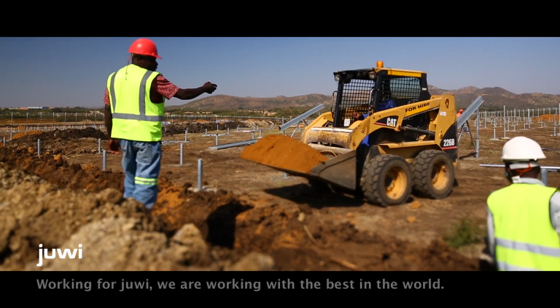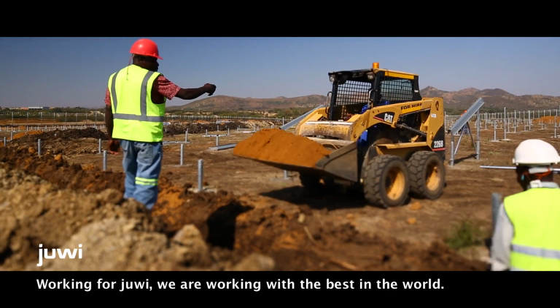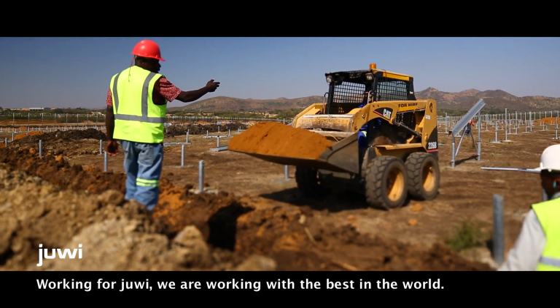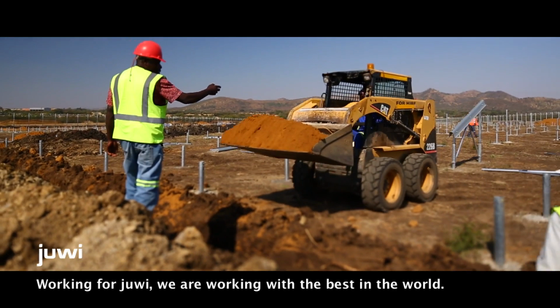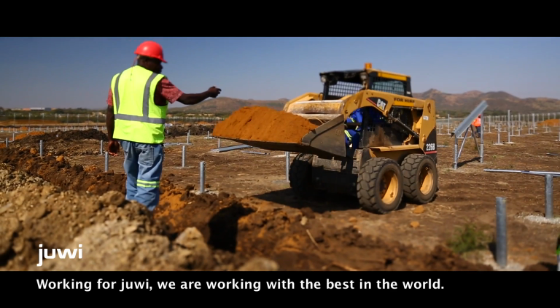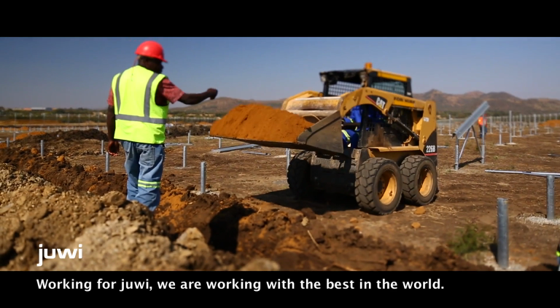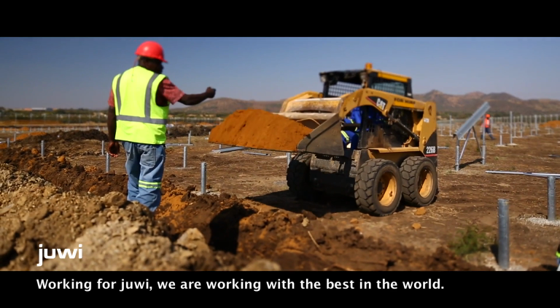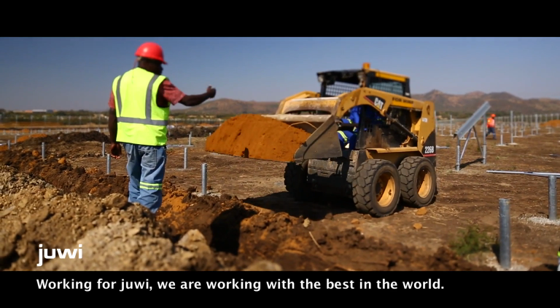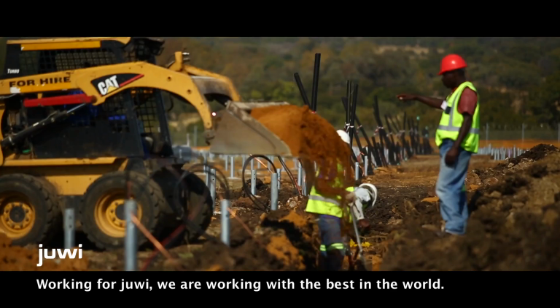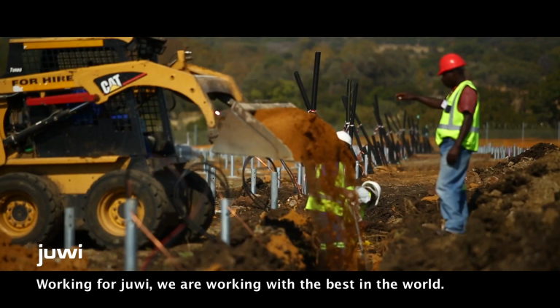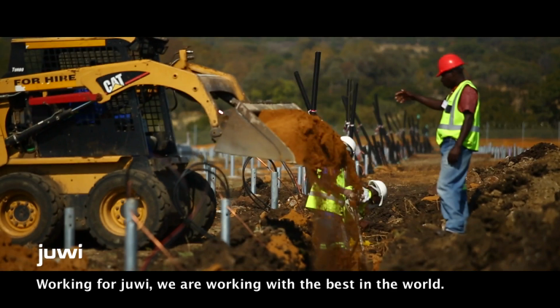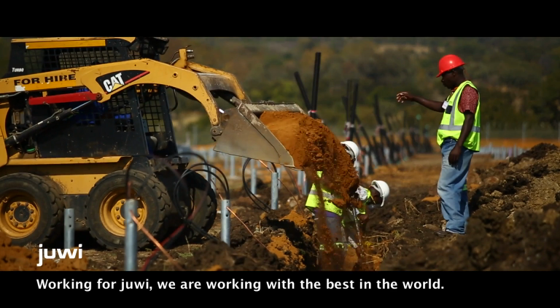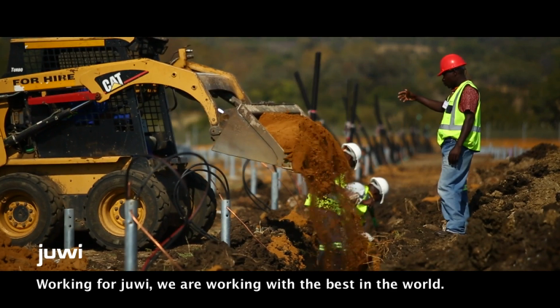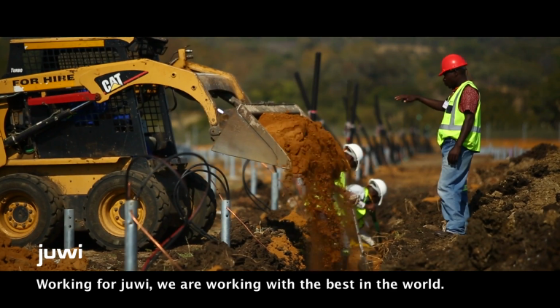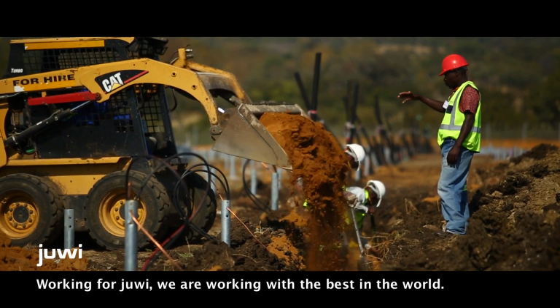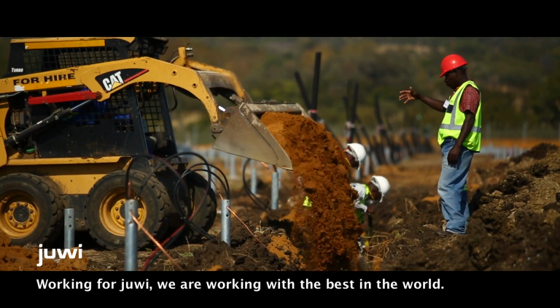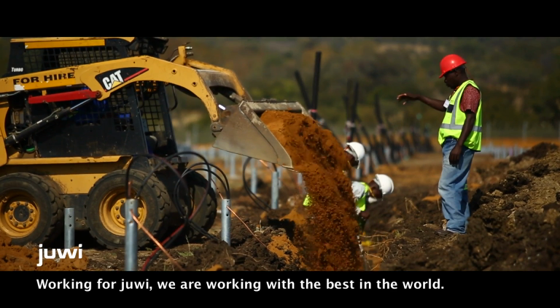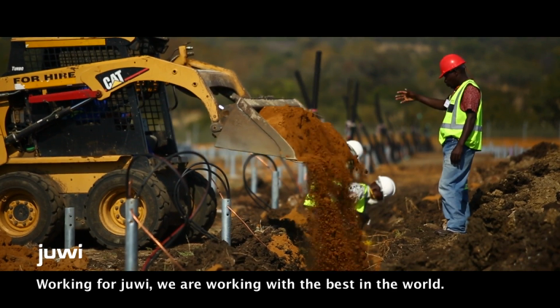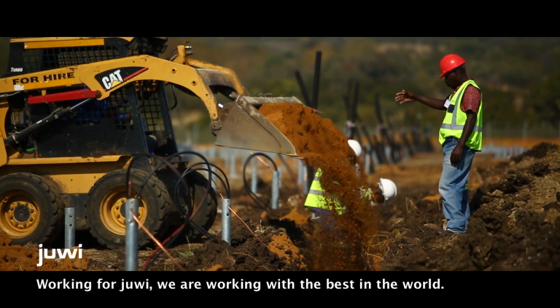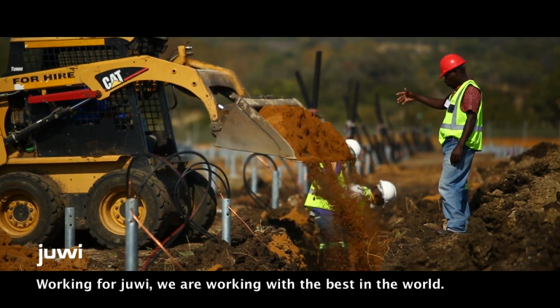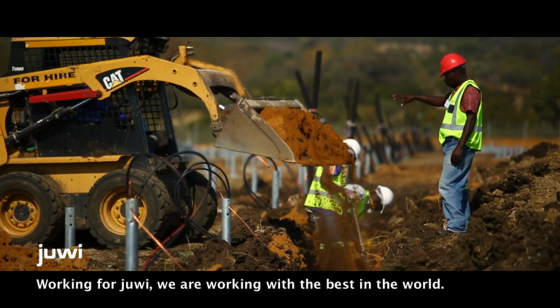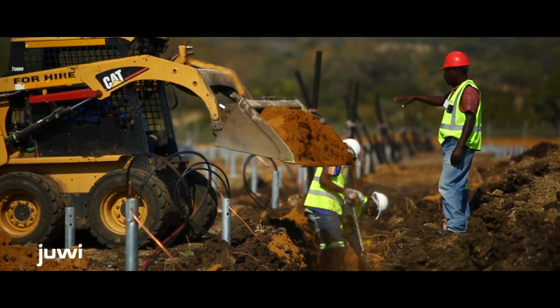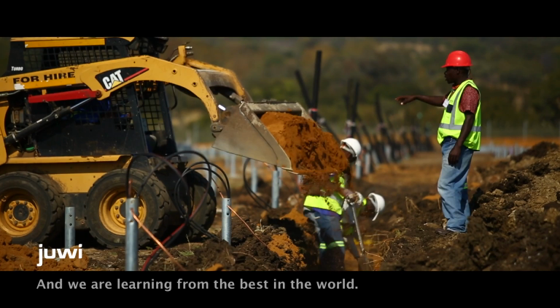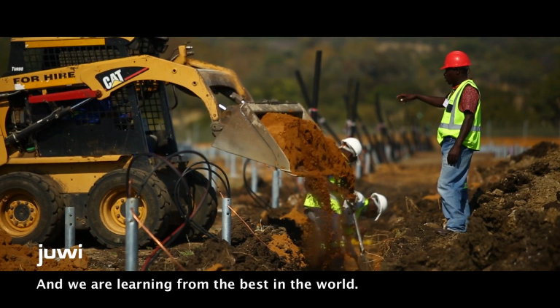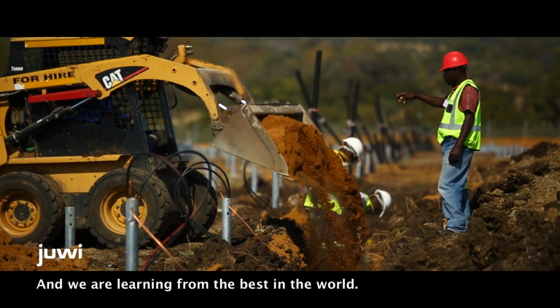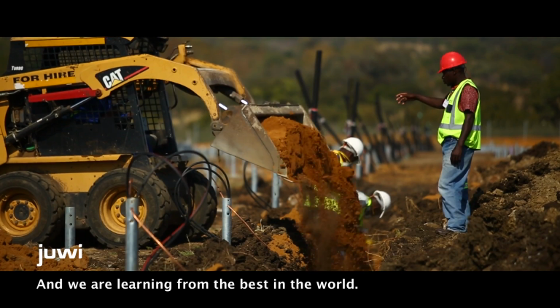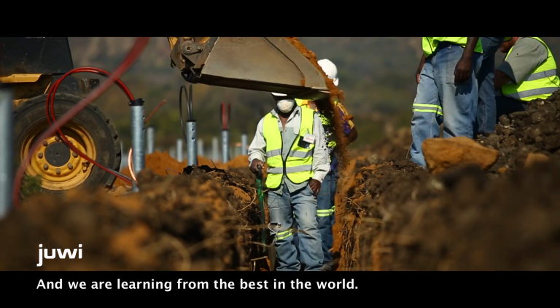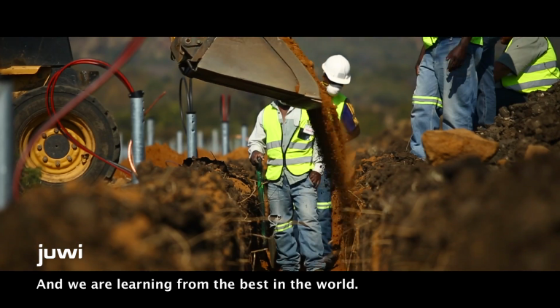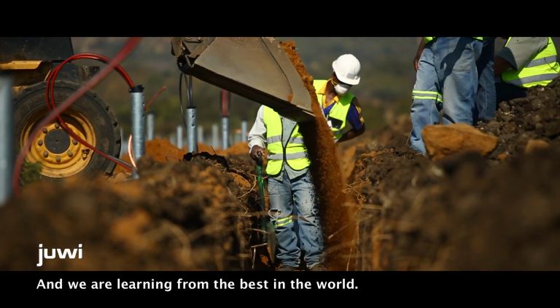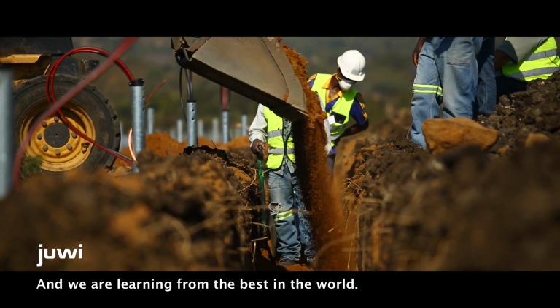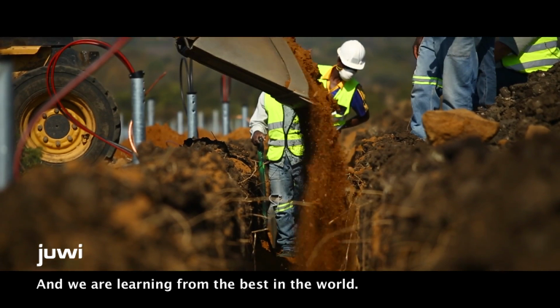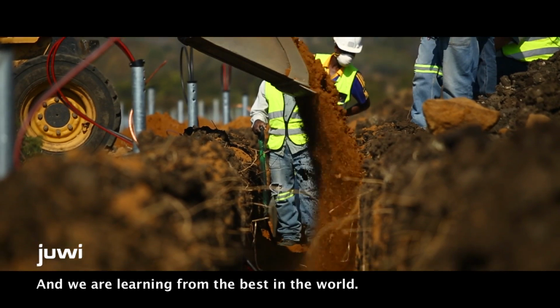Working for Juvie, we're working with the best in the world and we're learning from the best in the world.